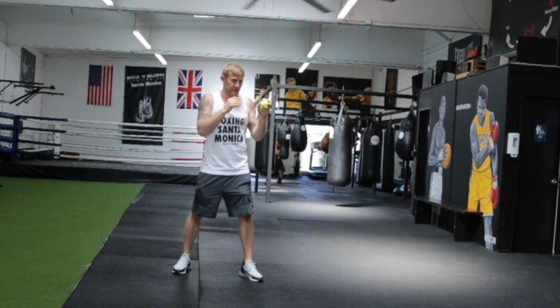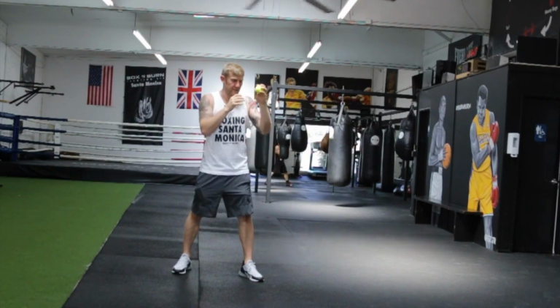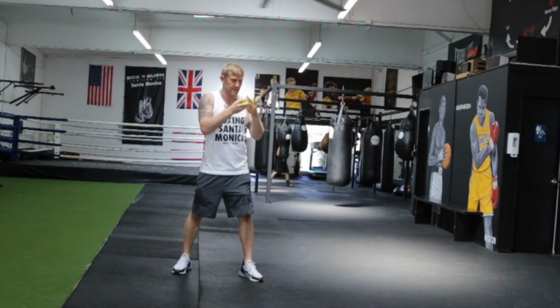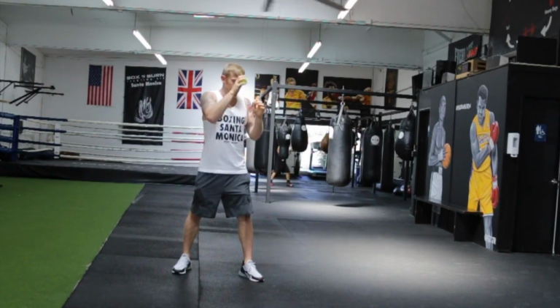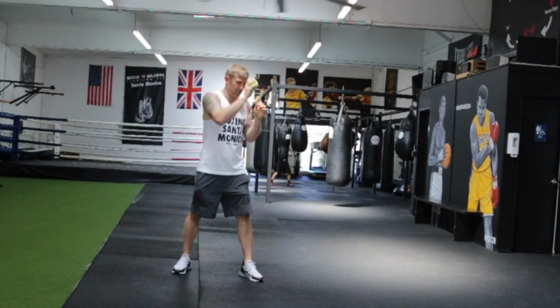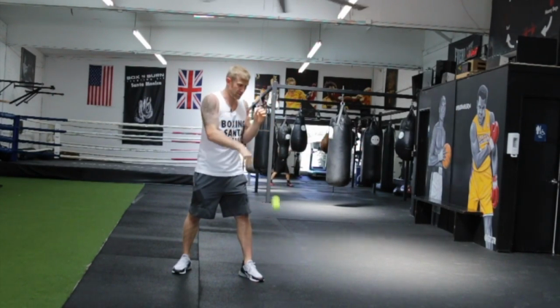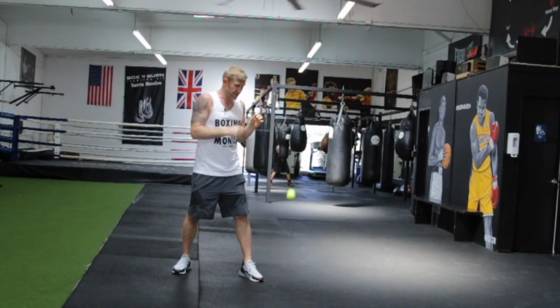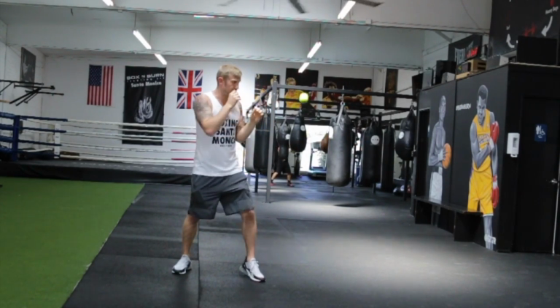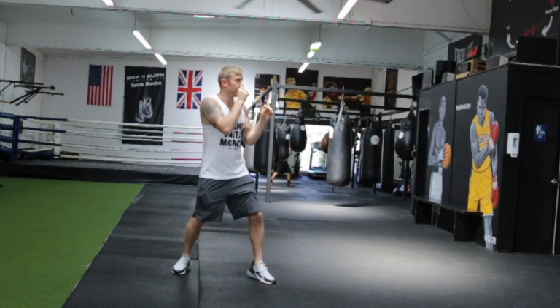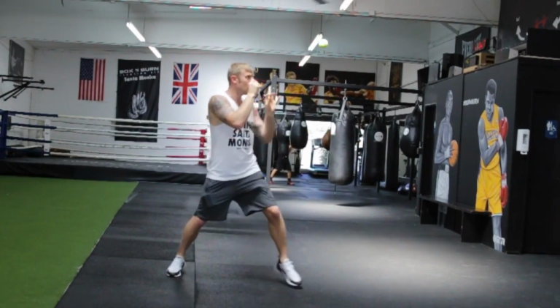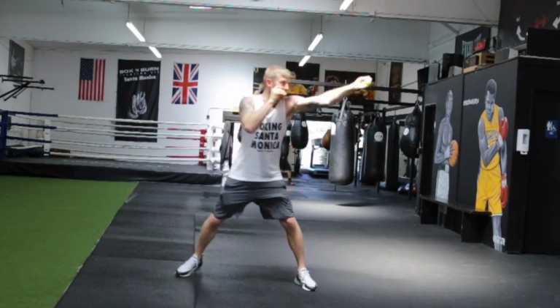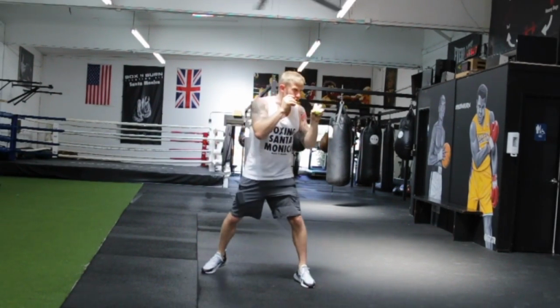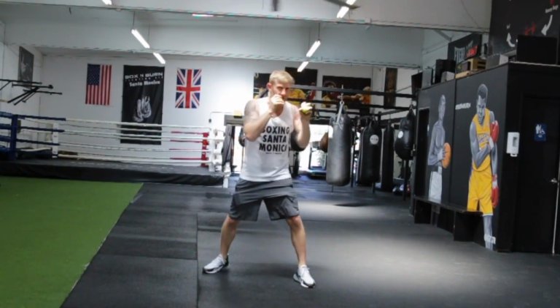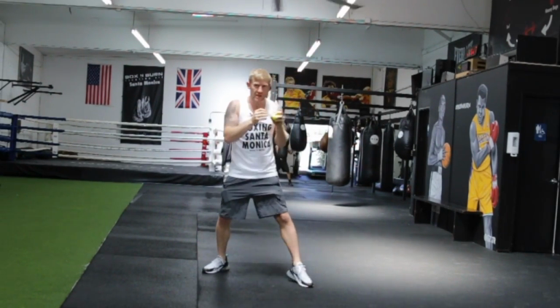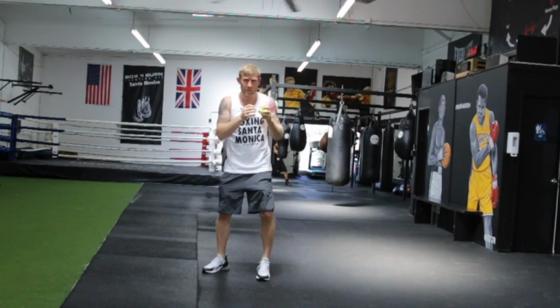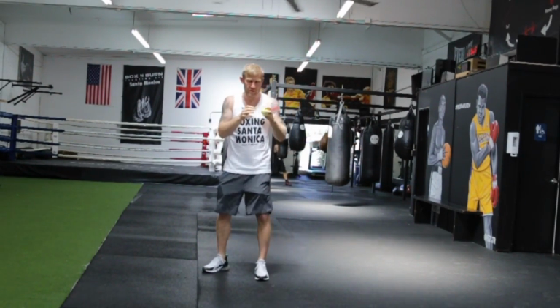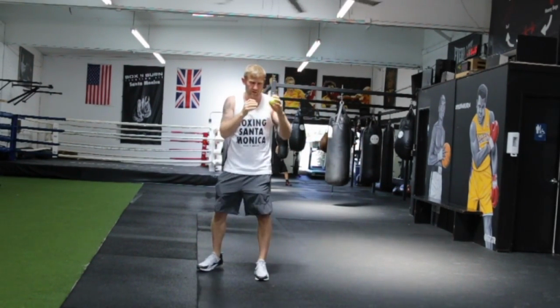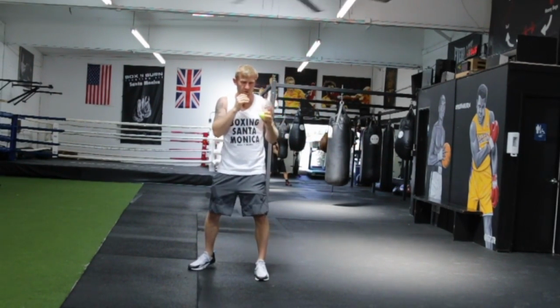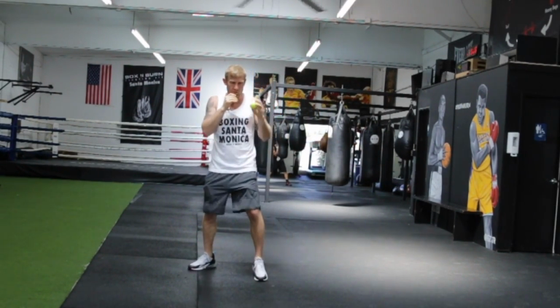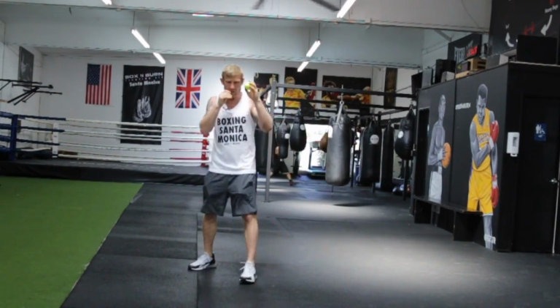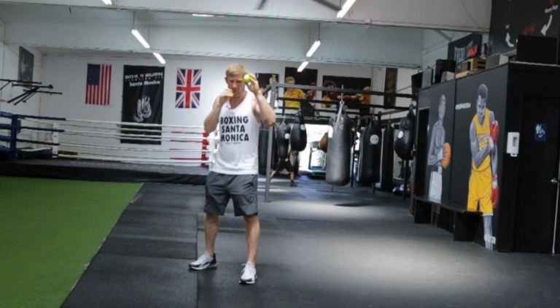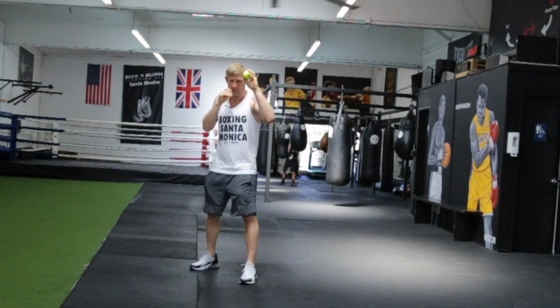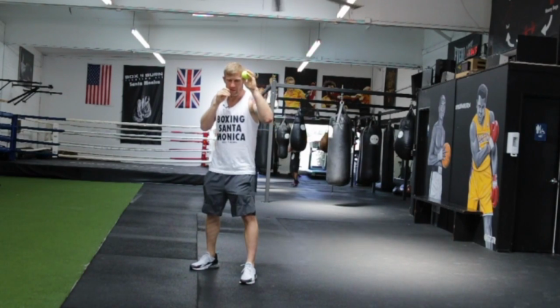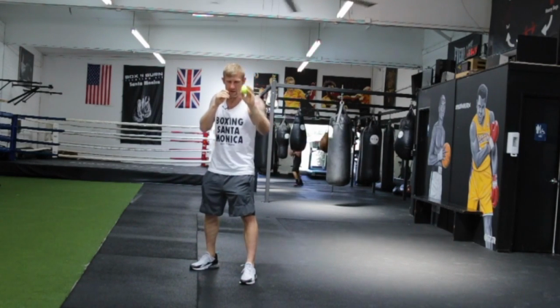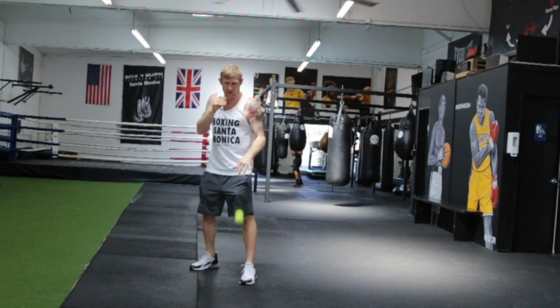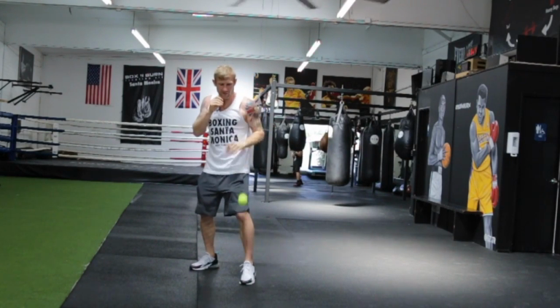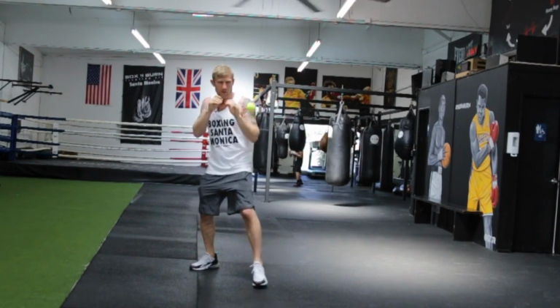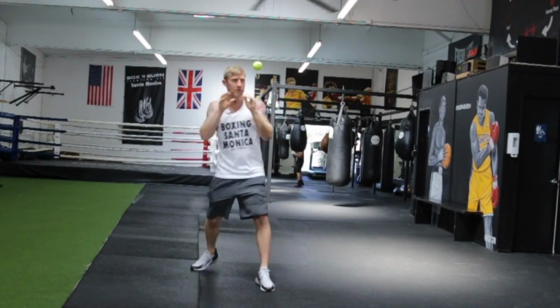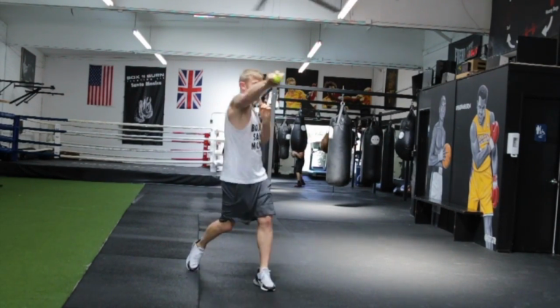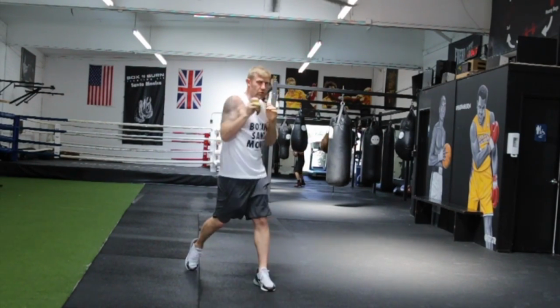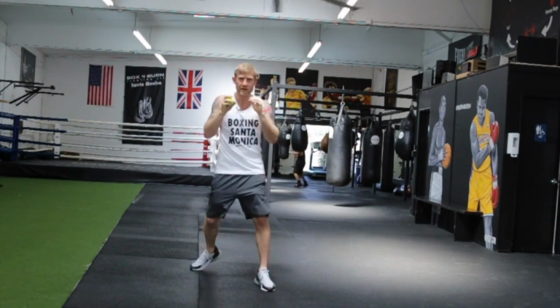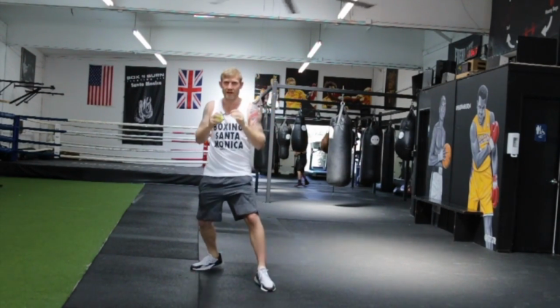Again, with my right, and then work on the jab — throw it down with the left hand, right hand.